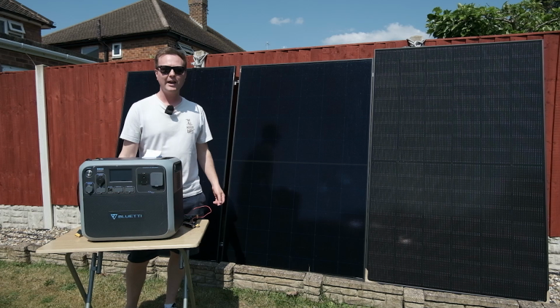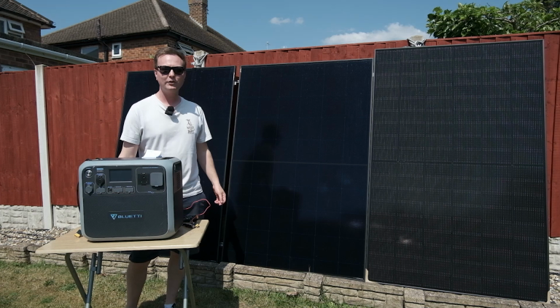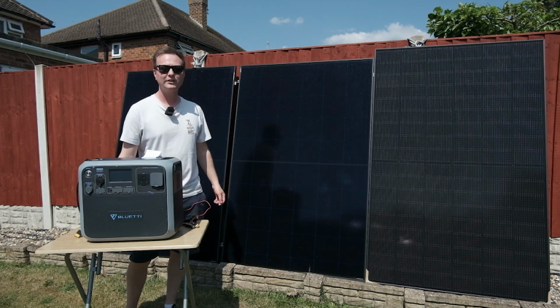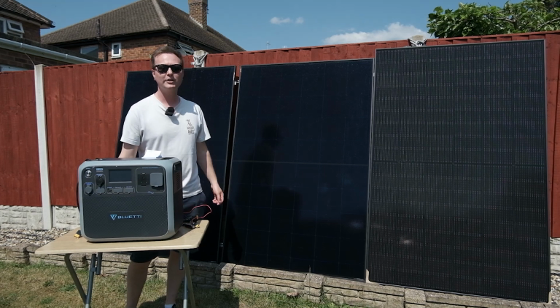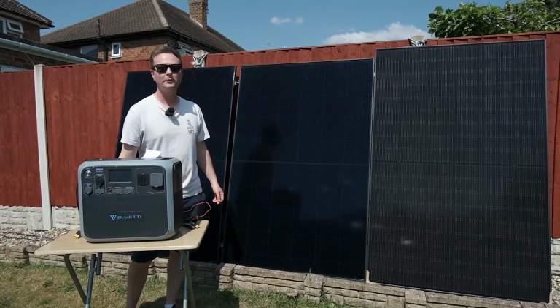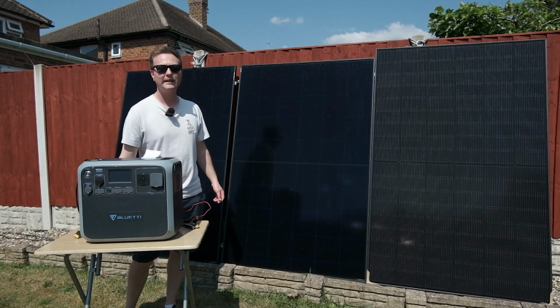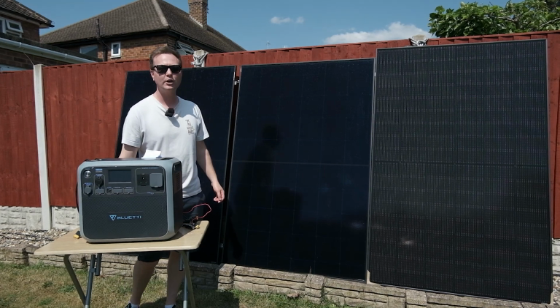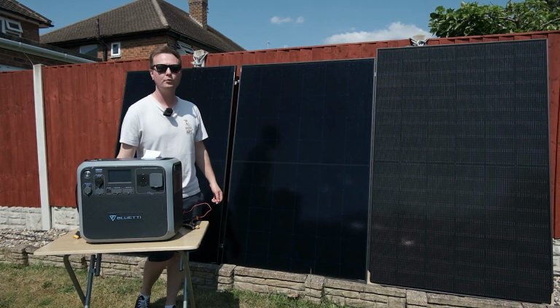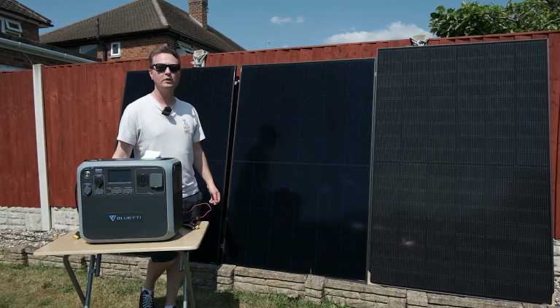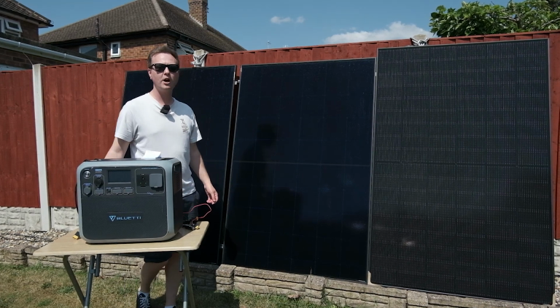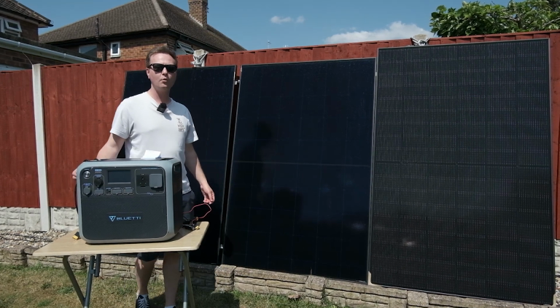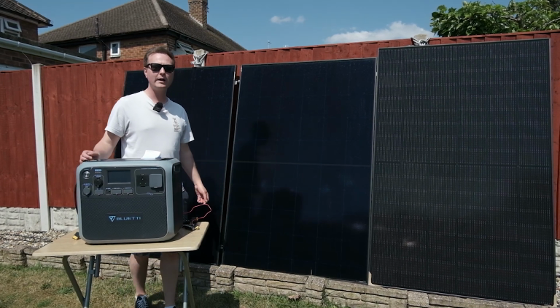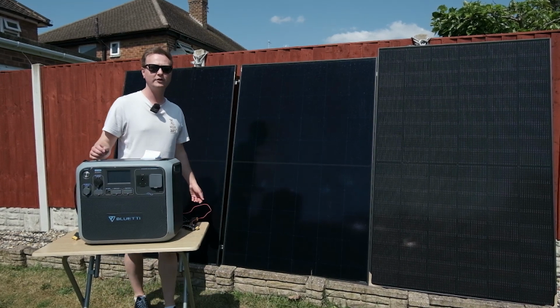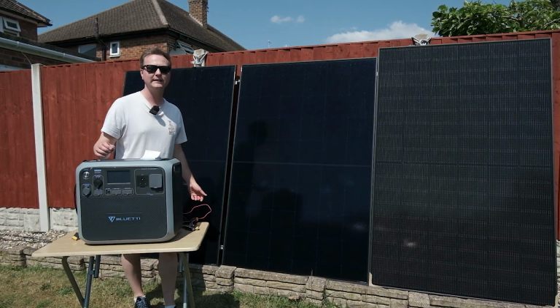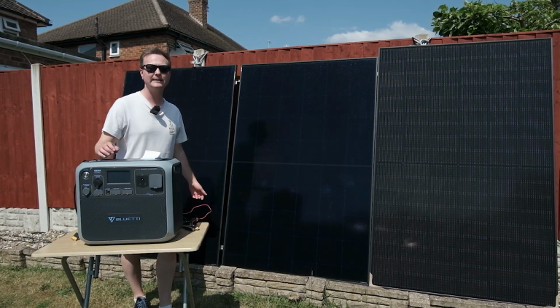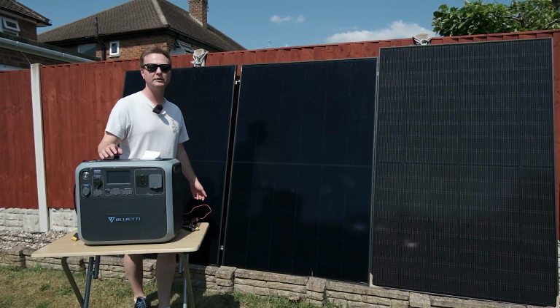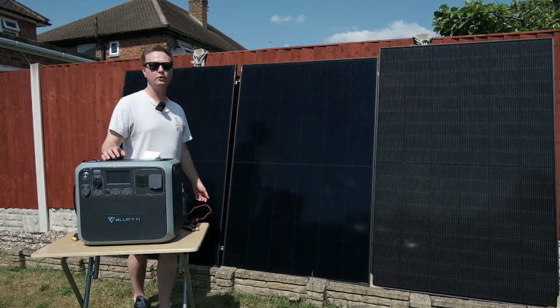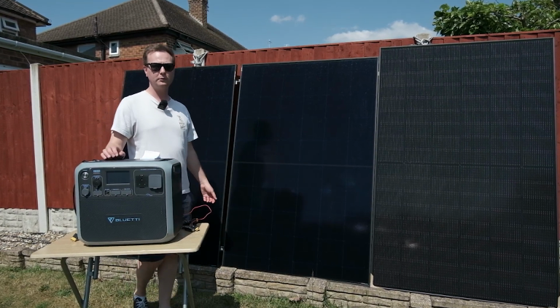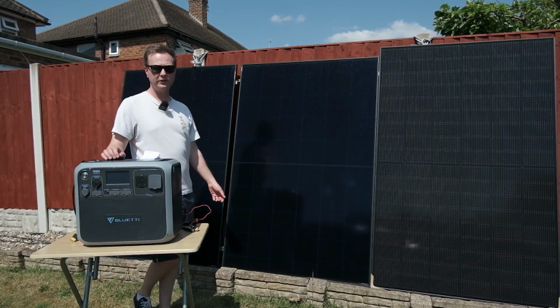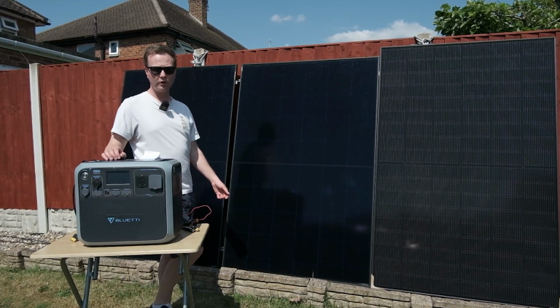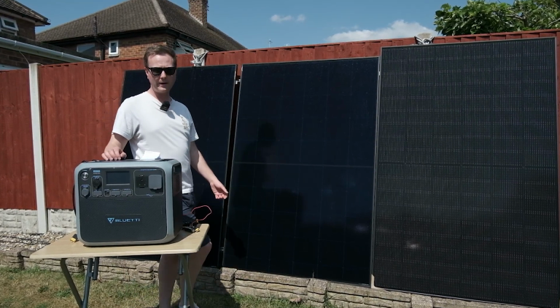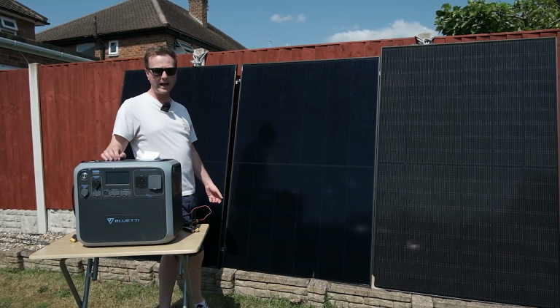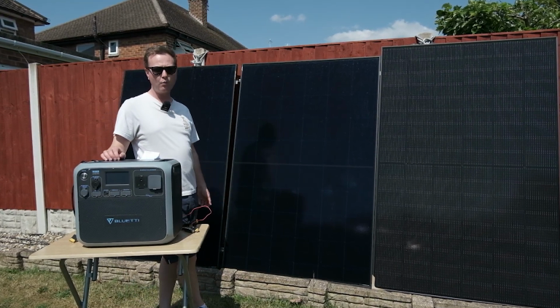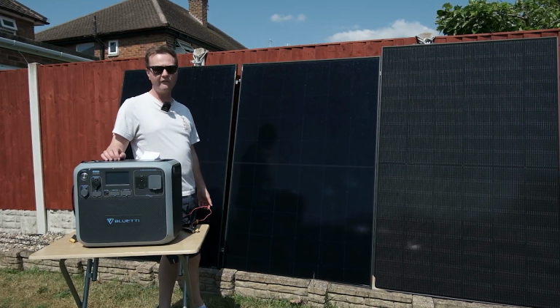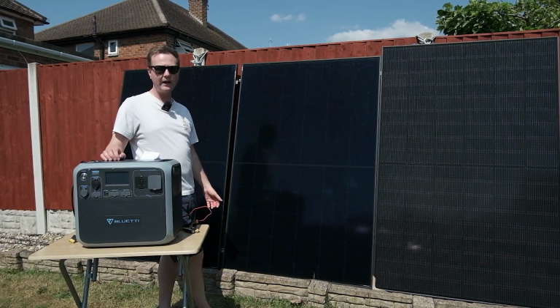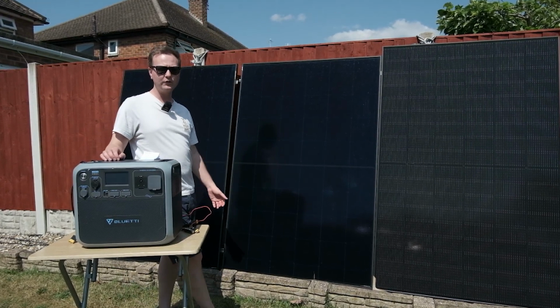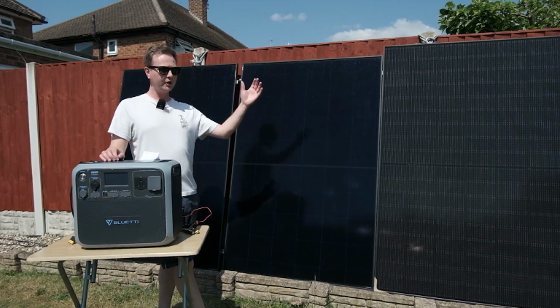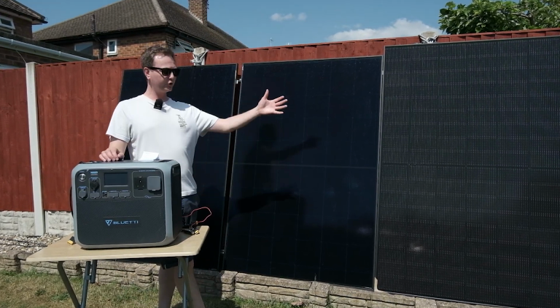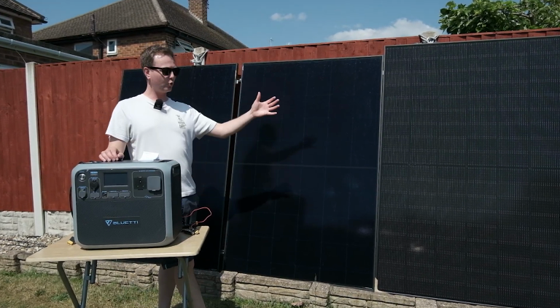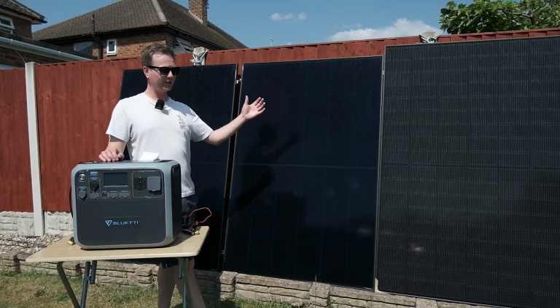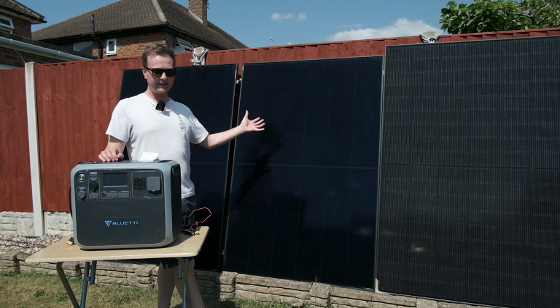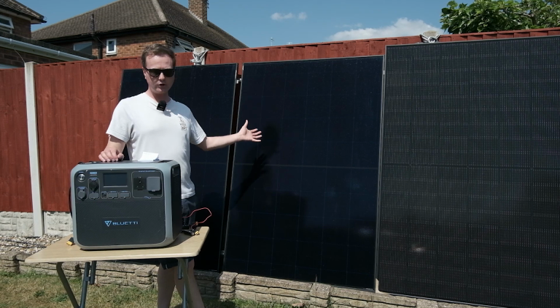Hey folks, Scully Nomad here. Hope you are well. Today's episode we're going to be talking about our 1000-watt solar setup.